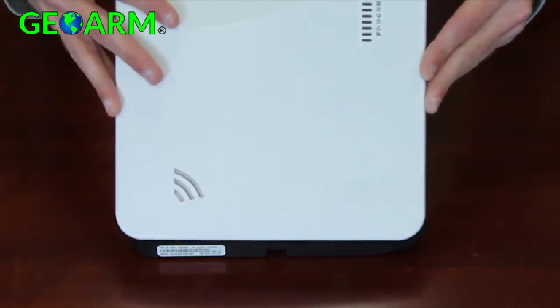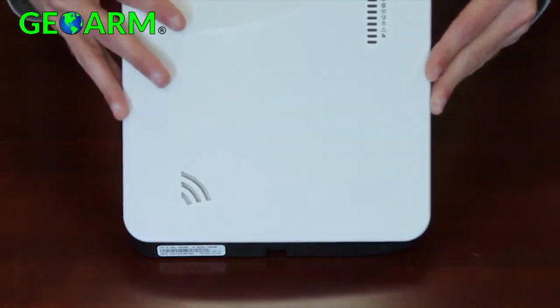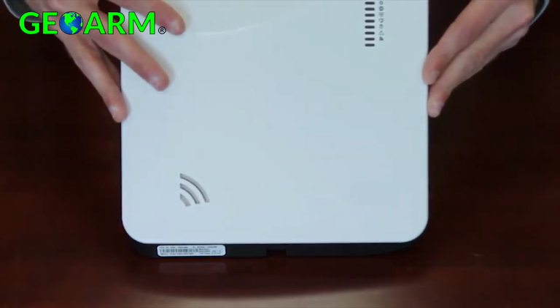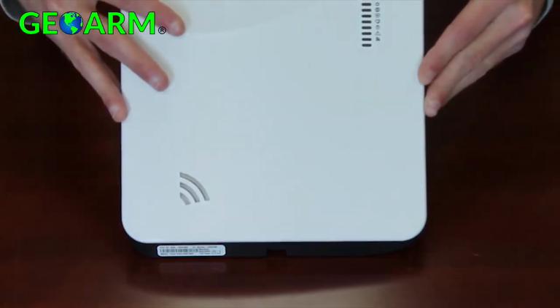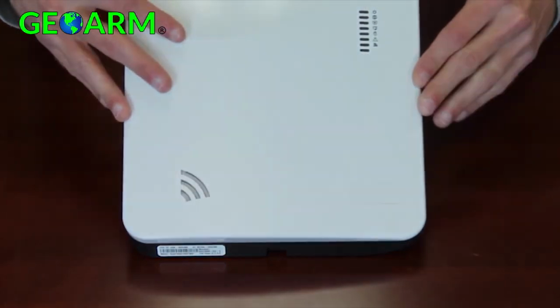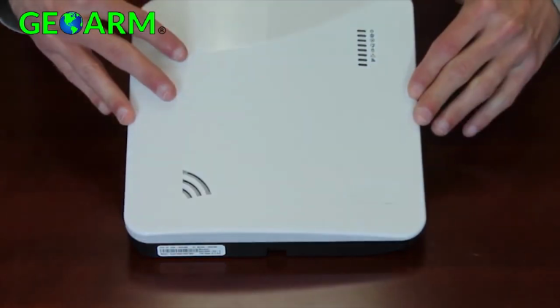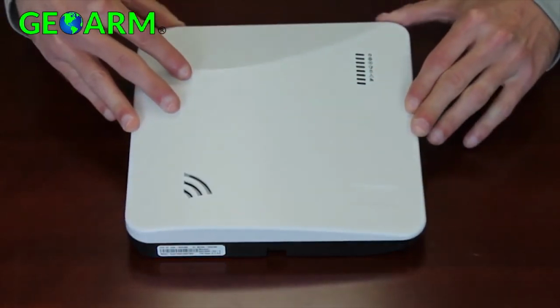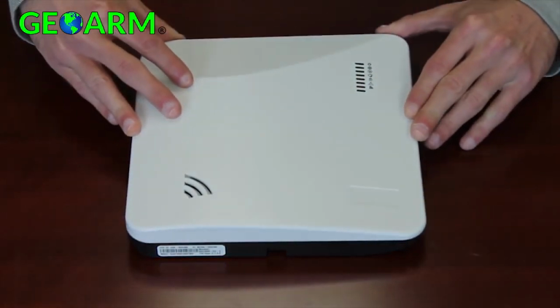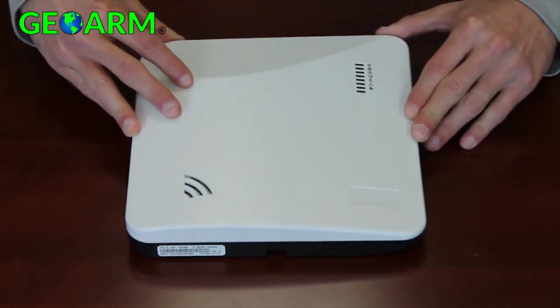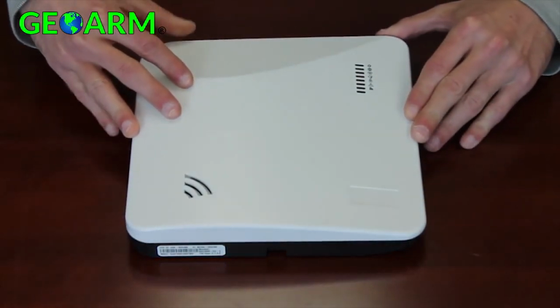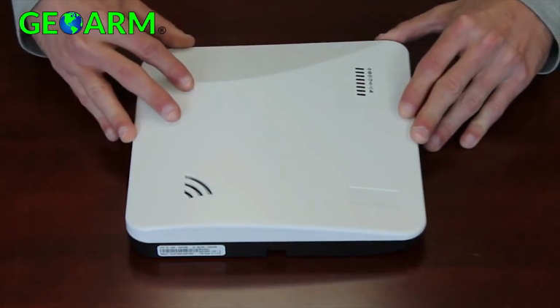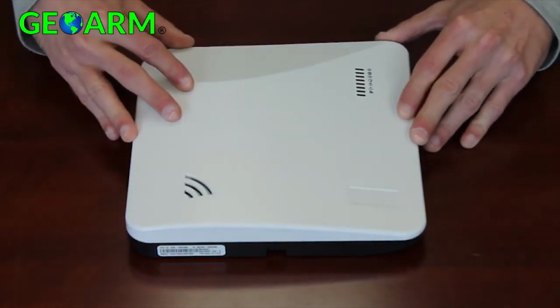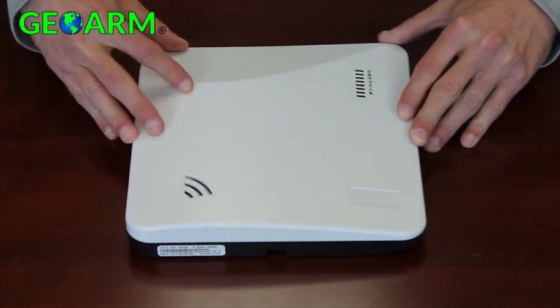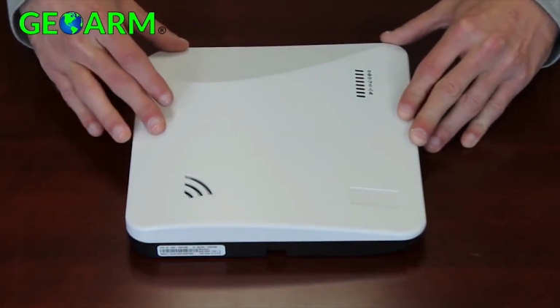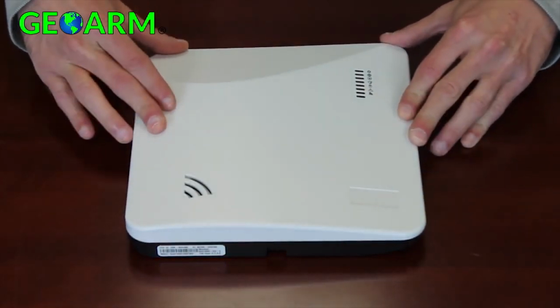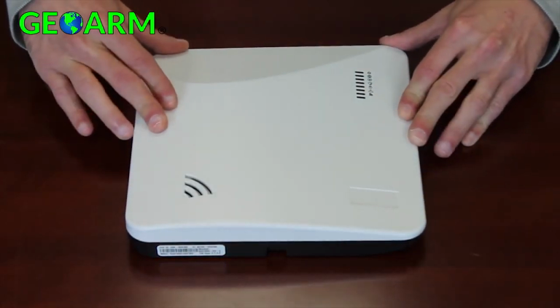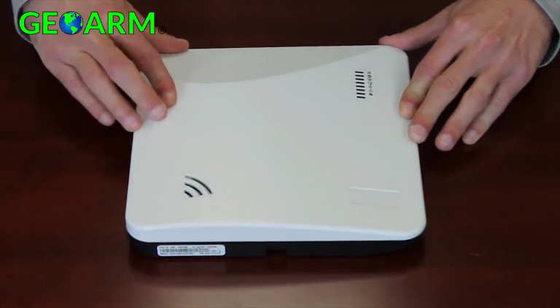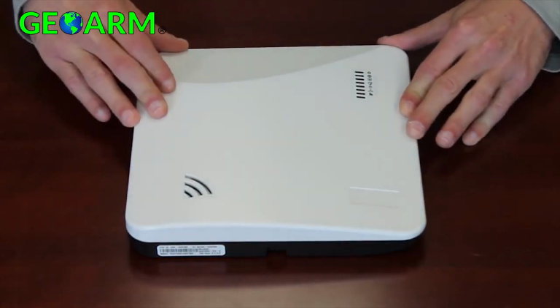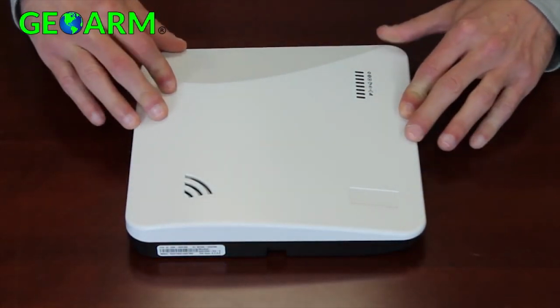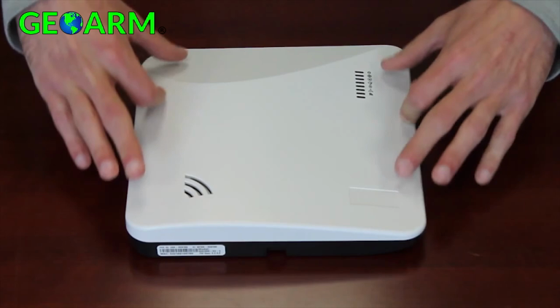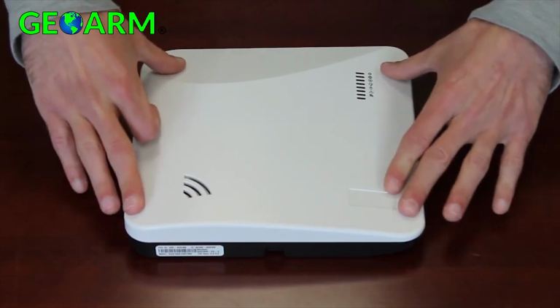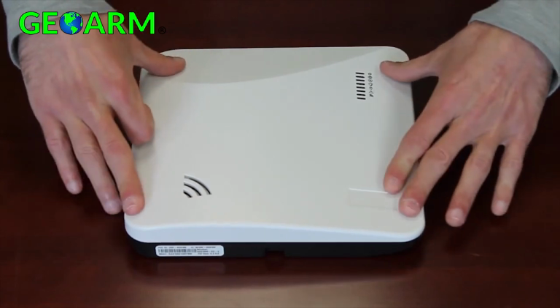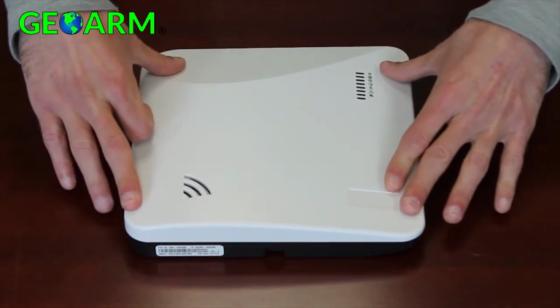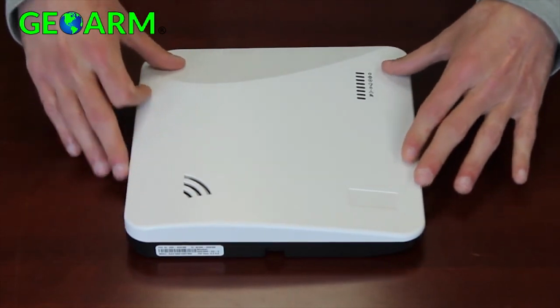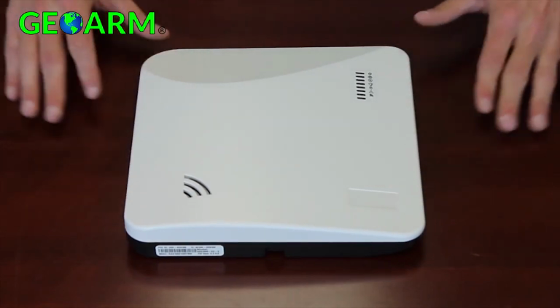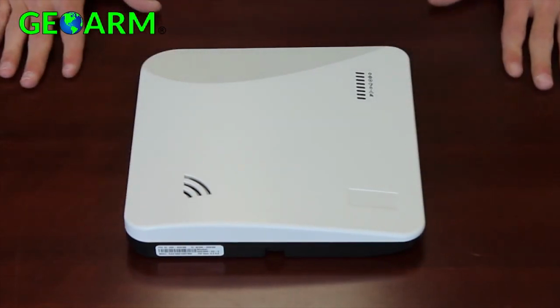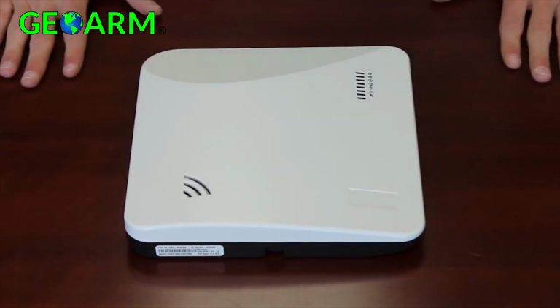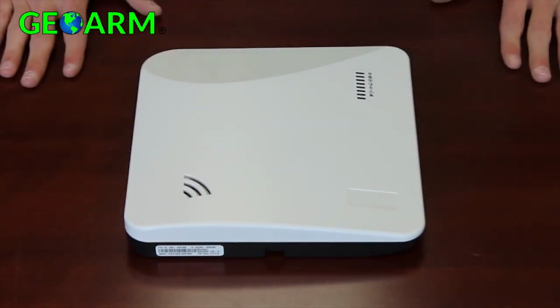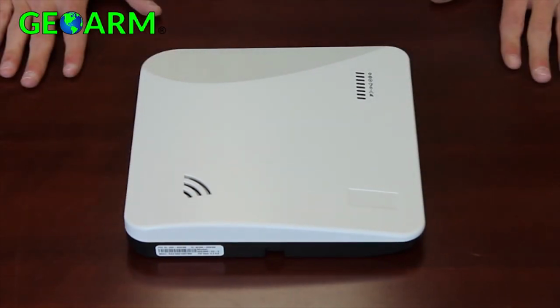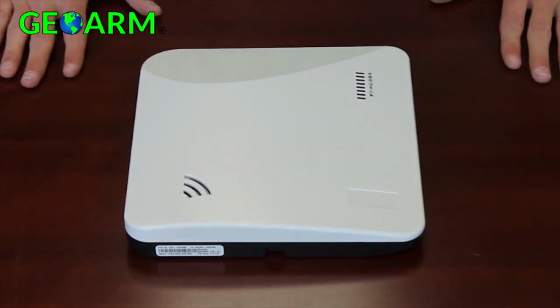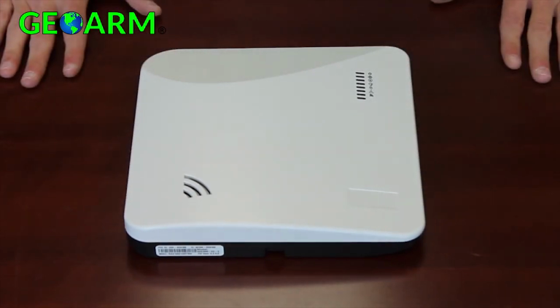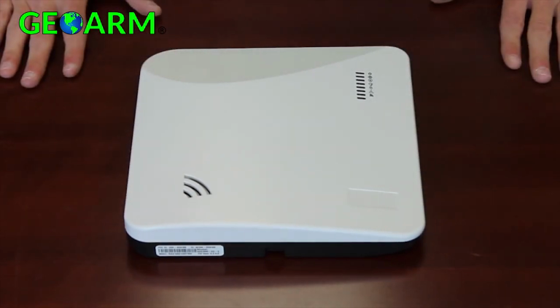Once confirmed, you can replace the cover of the Helix and complete the installation of all other sensors and peripheral devices.